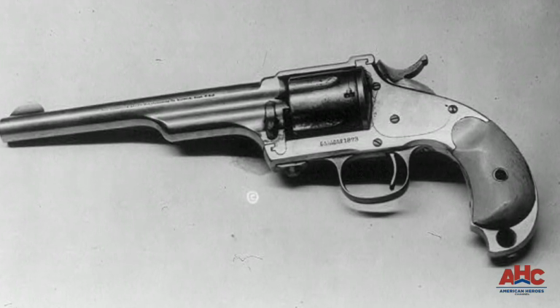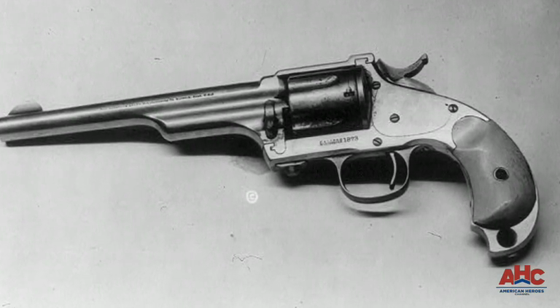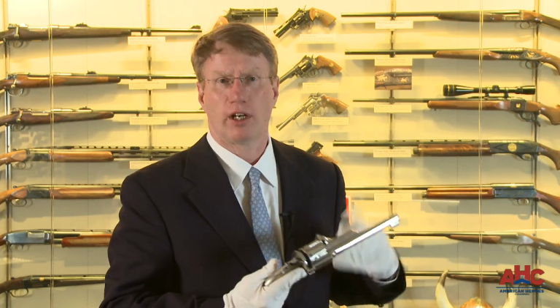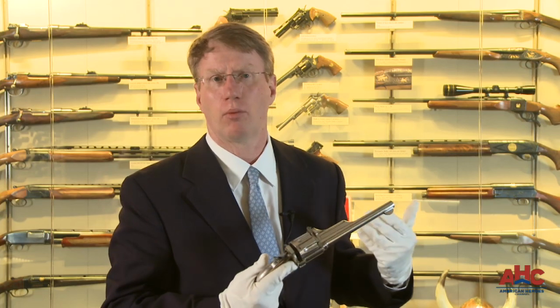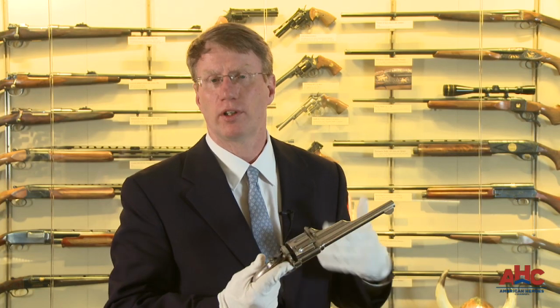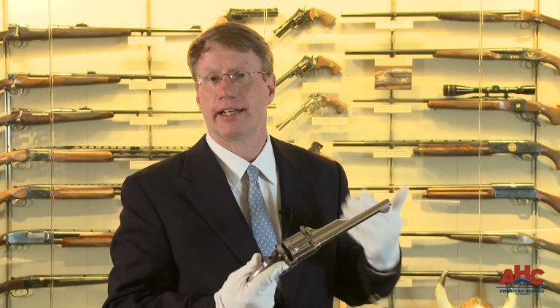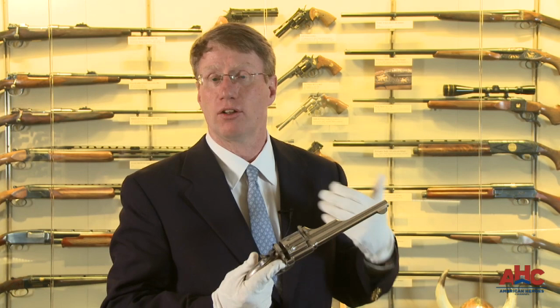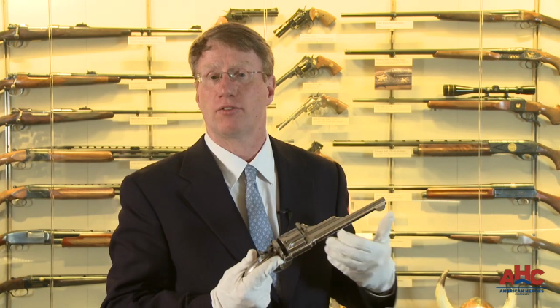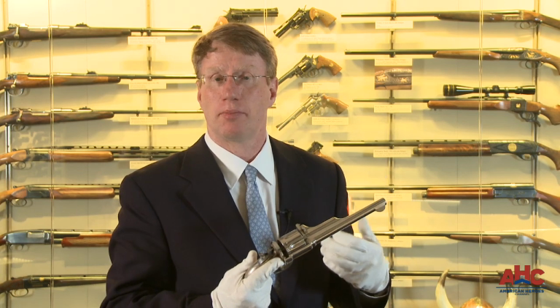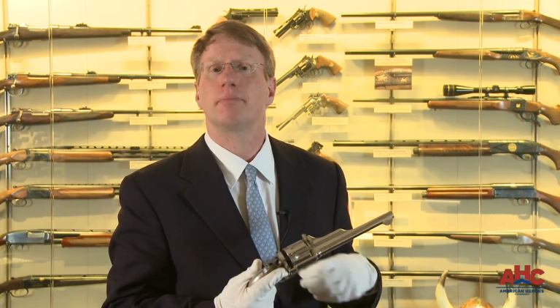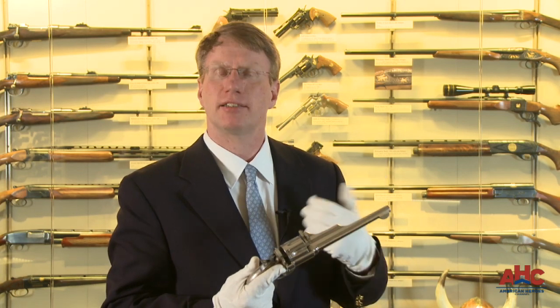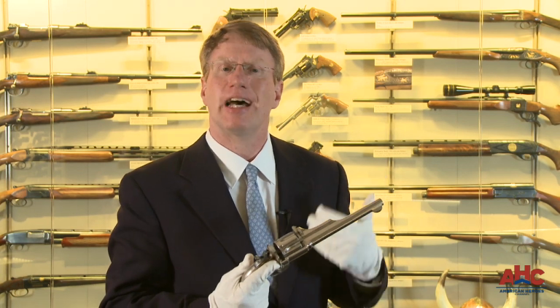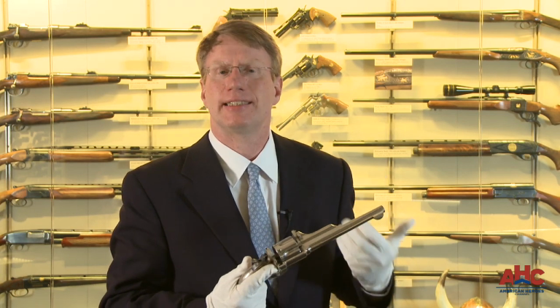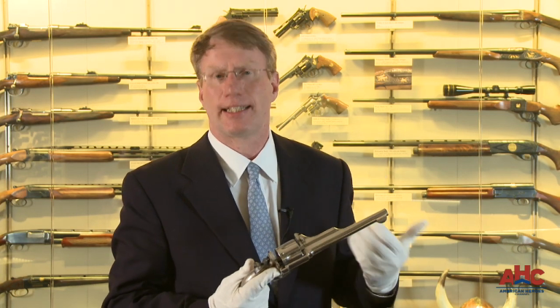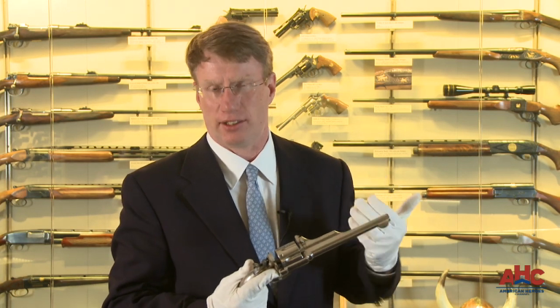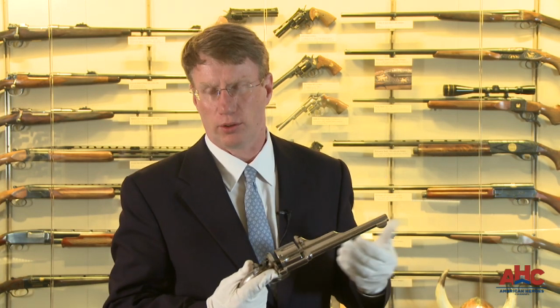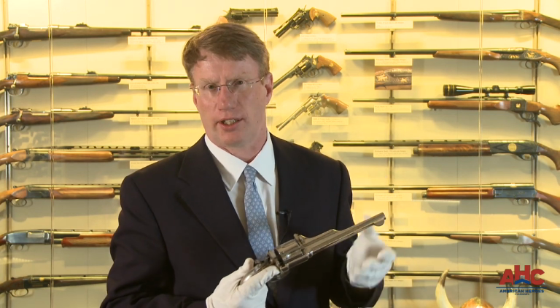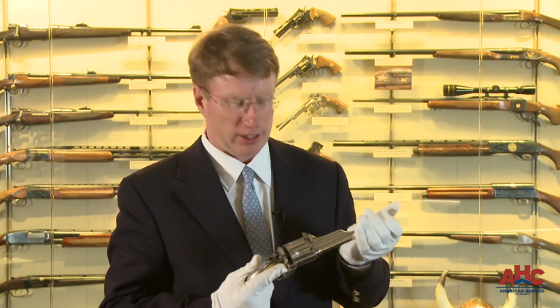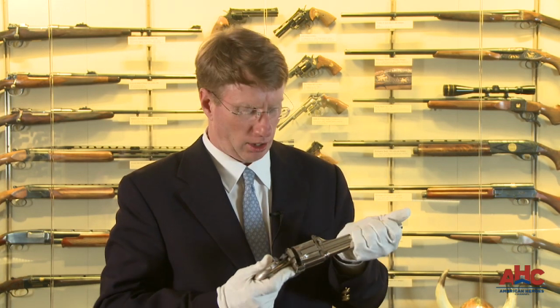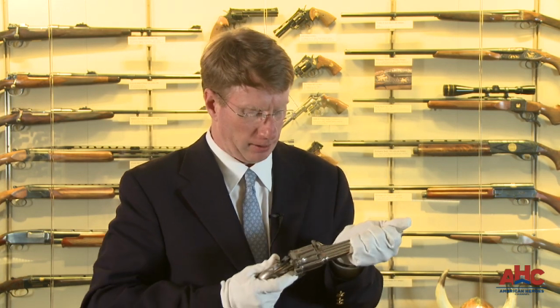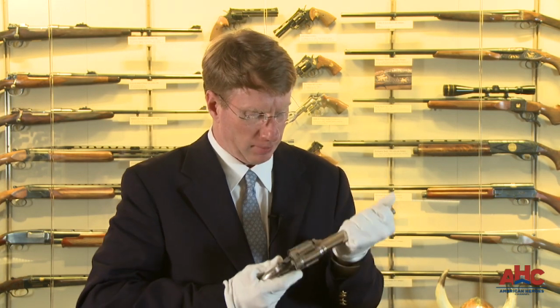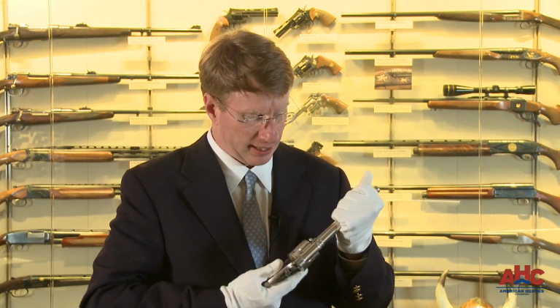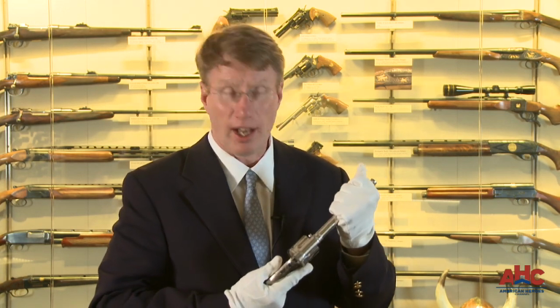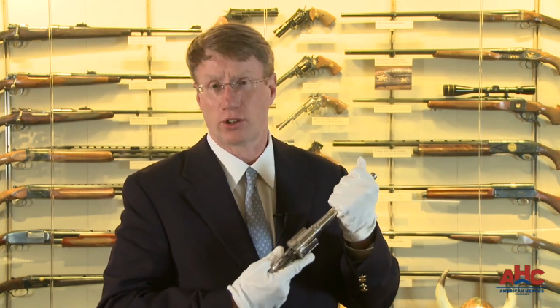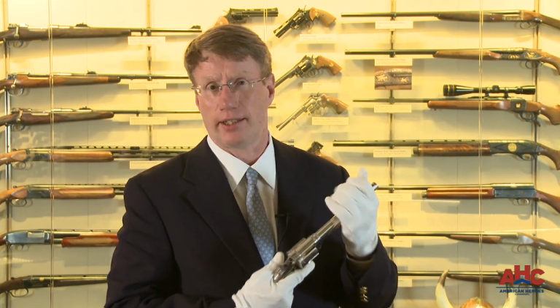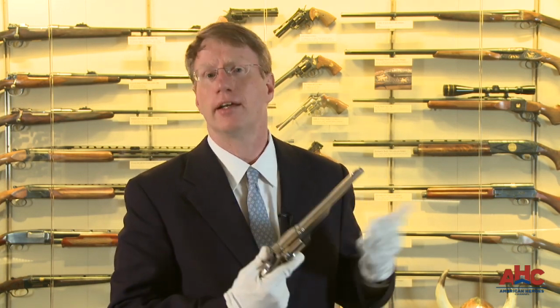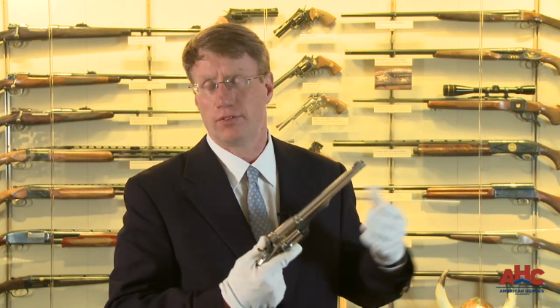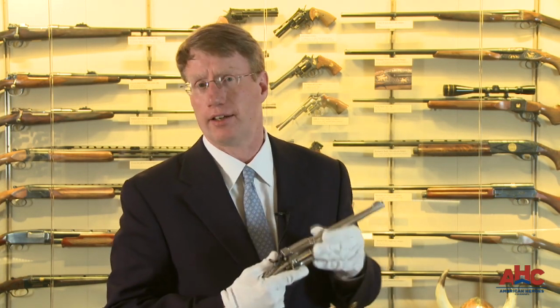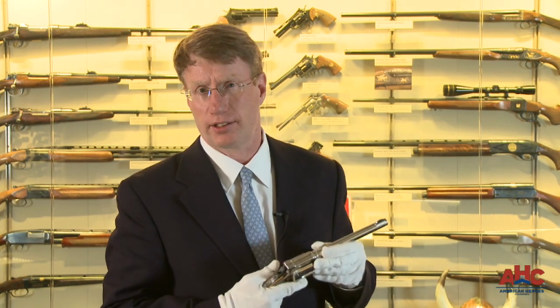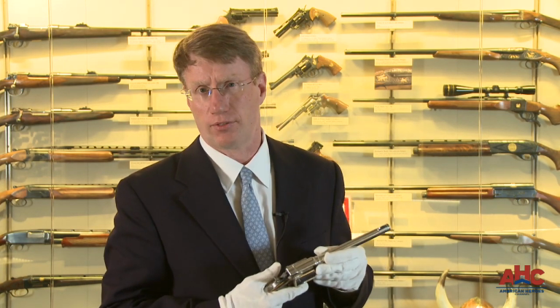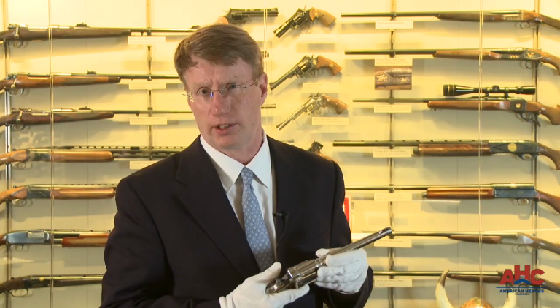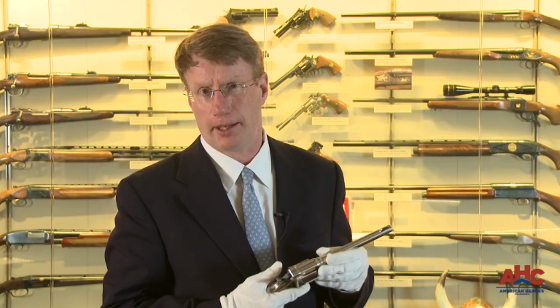The Merwin Hulbert really didn't get a lot of respect because it's not as sexy as the single action army. But technologically, it was a very advanced gun for its day.